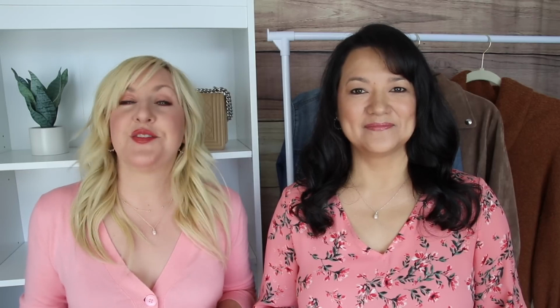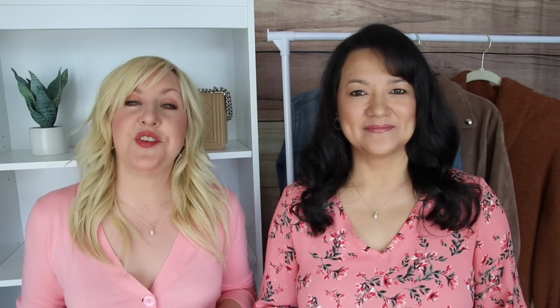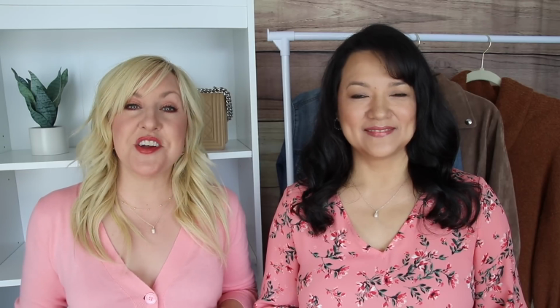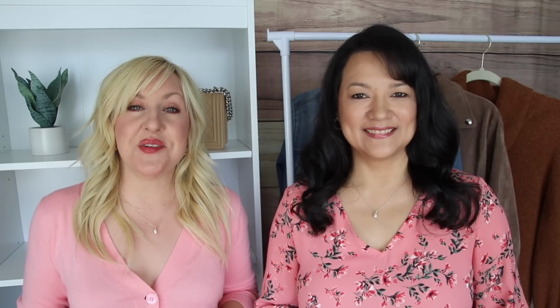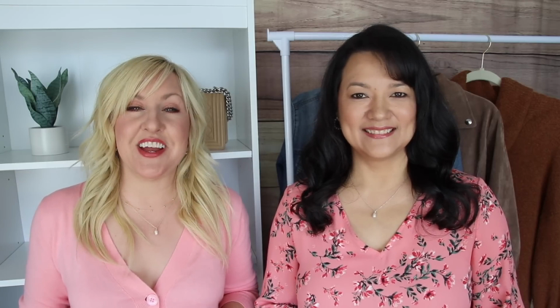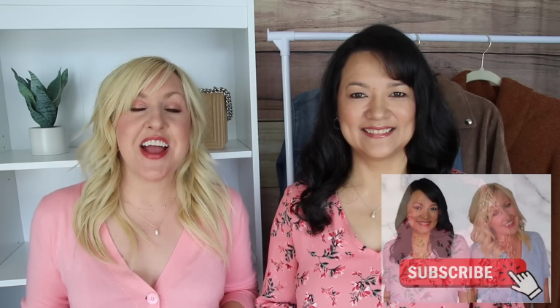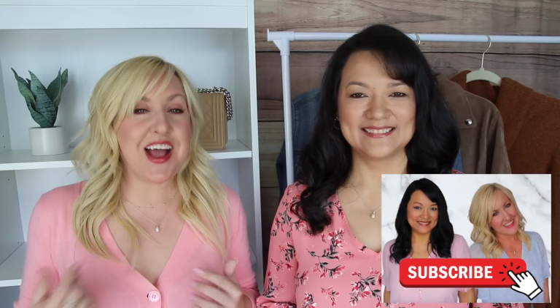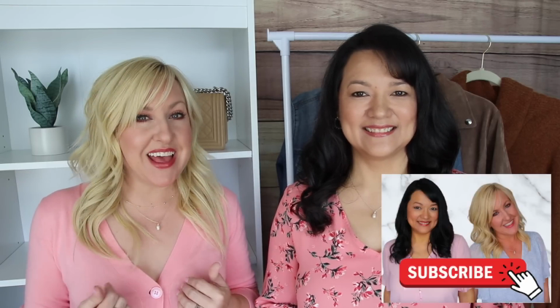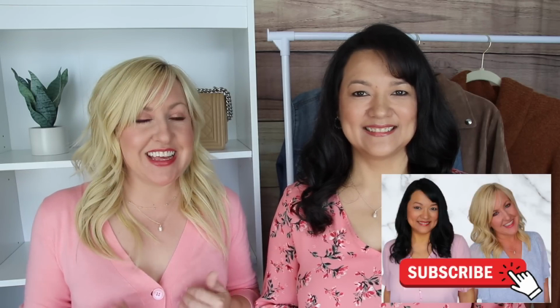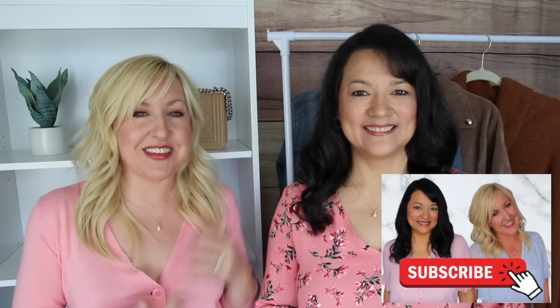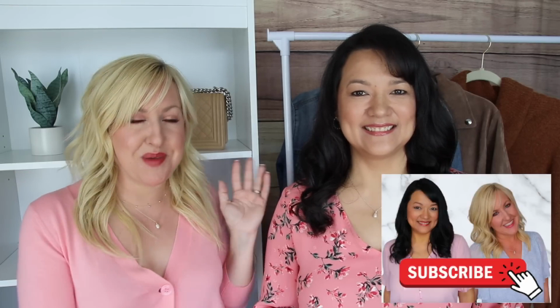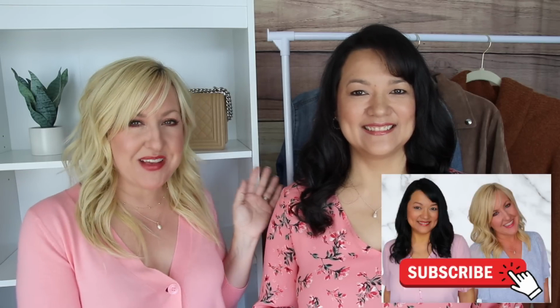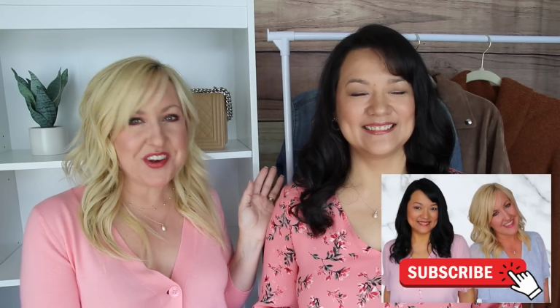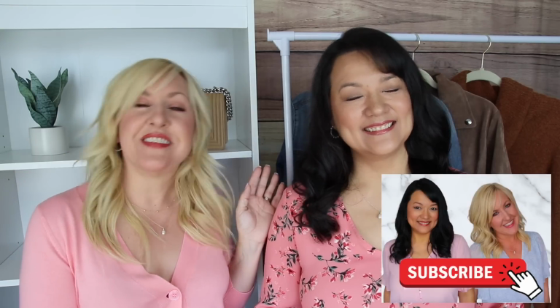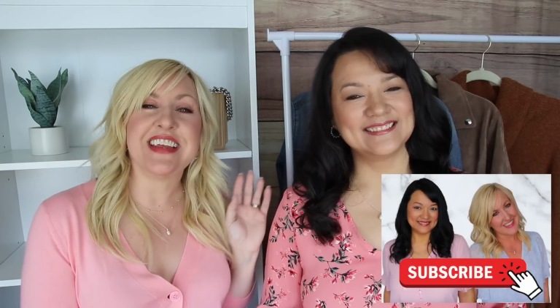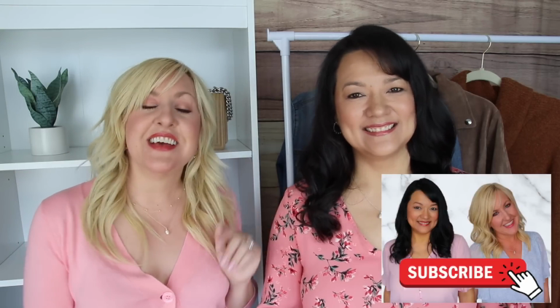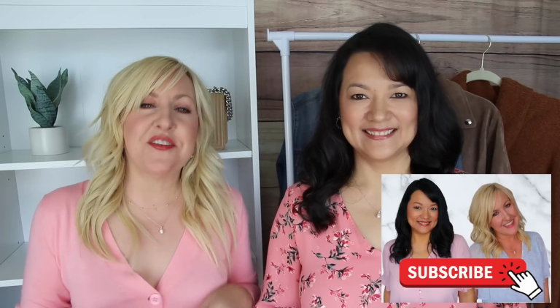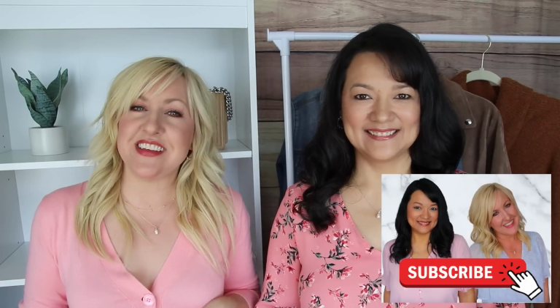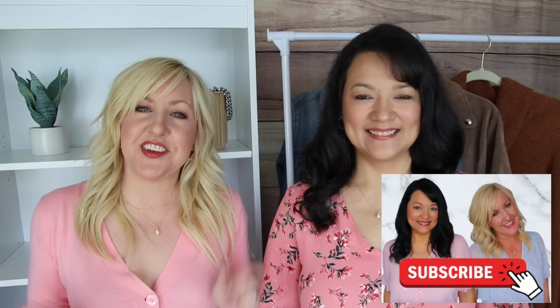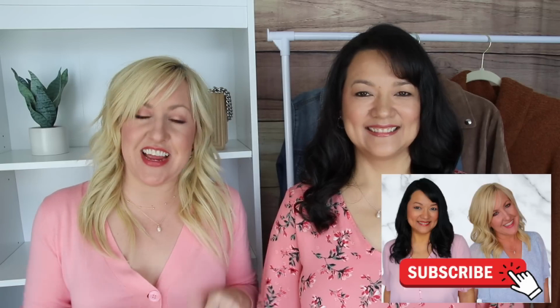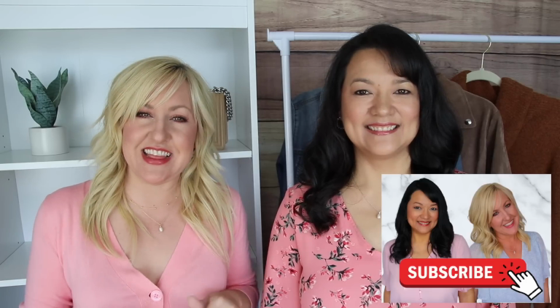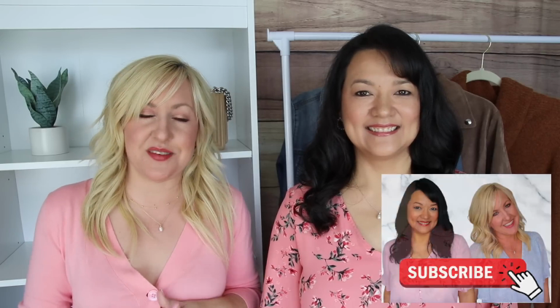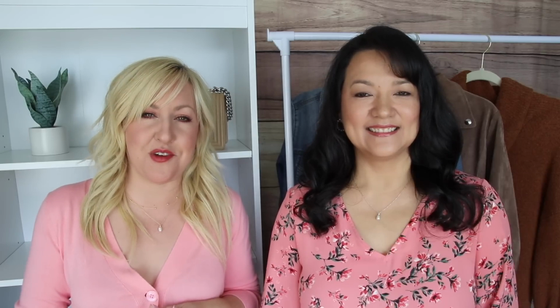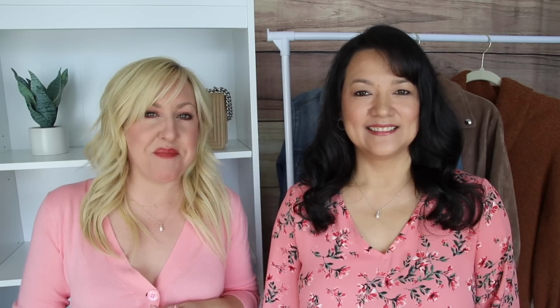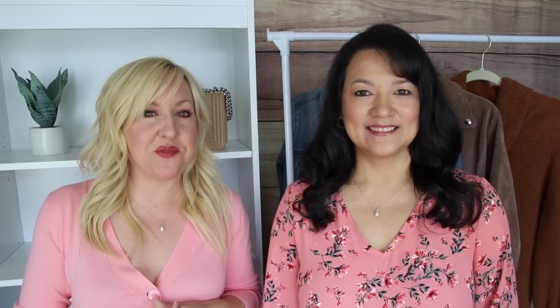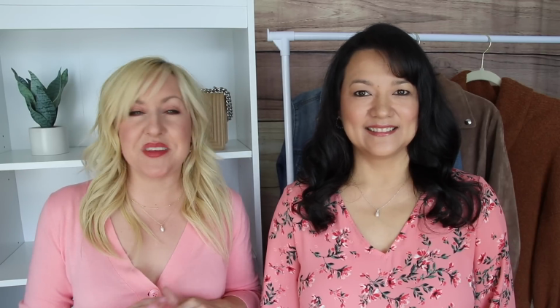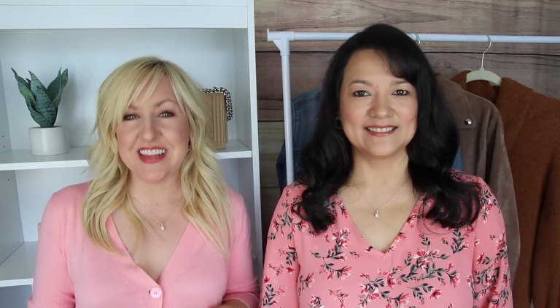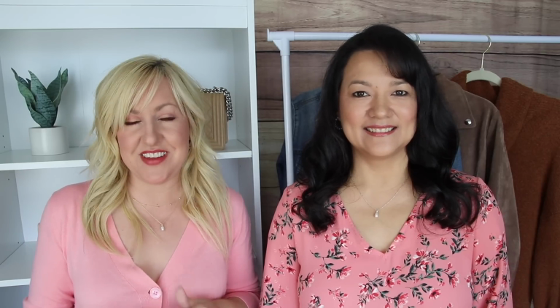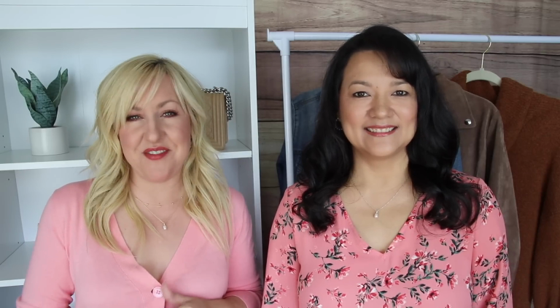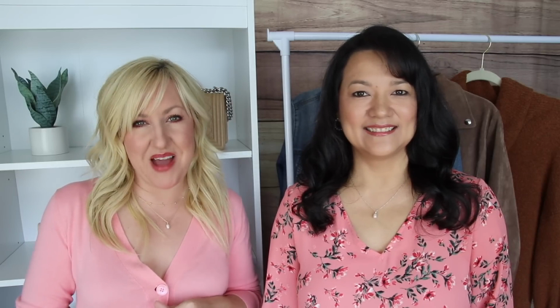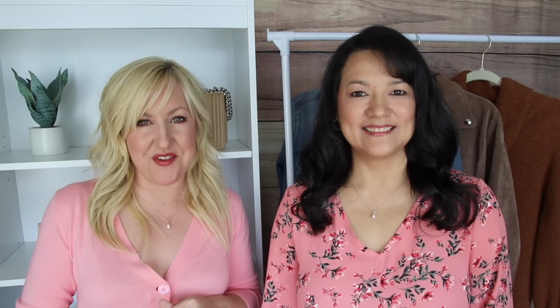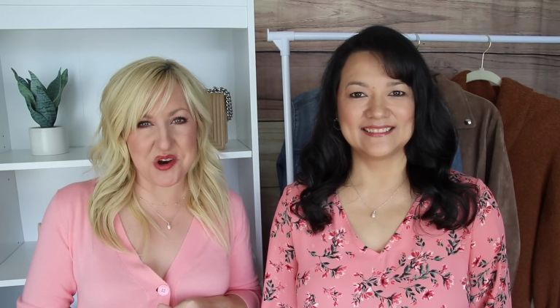So if you are new here, I'm Kelly and this is my best friend Christina. Definitely consider hitting that subscribe button — we would love to have you back for more.